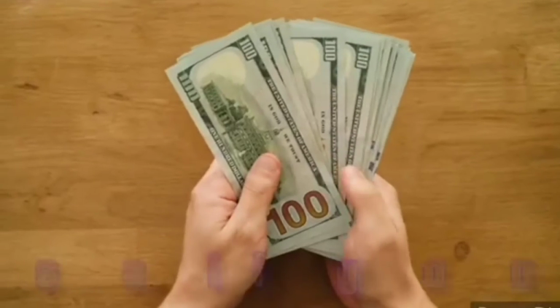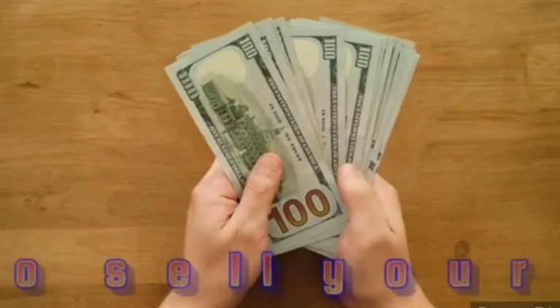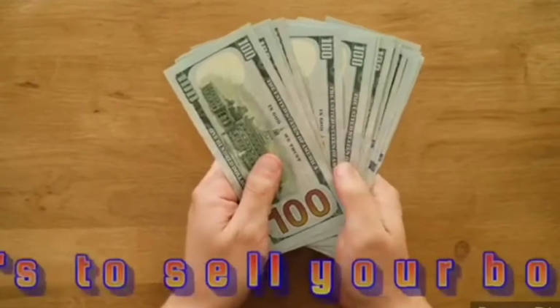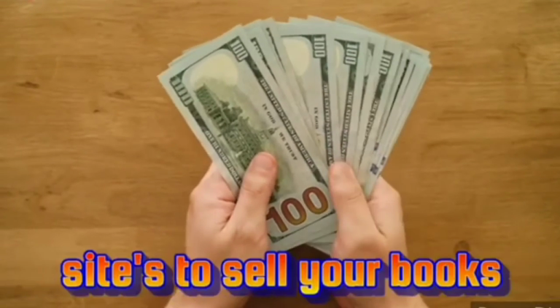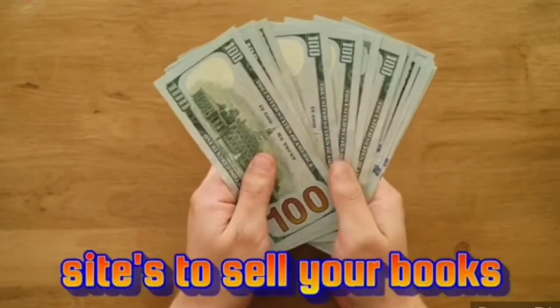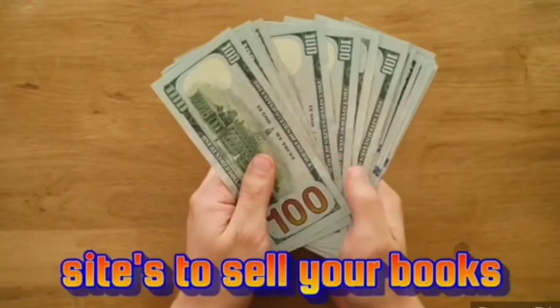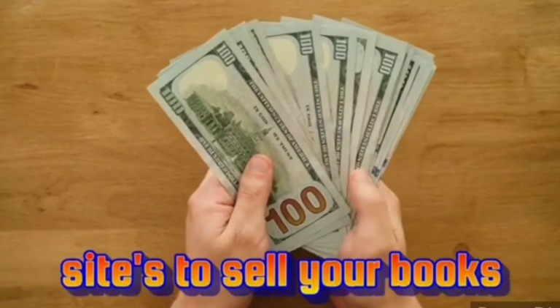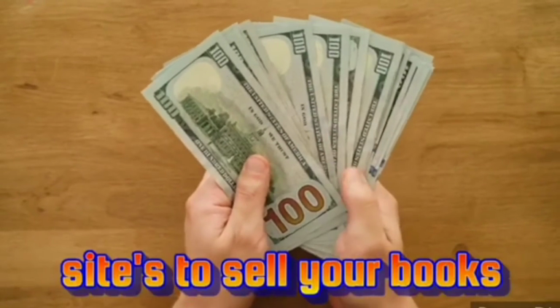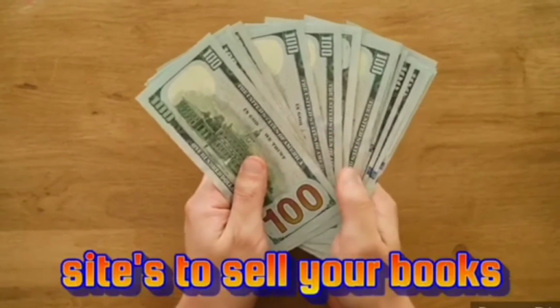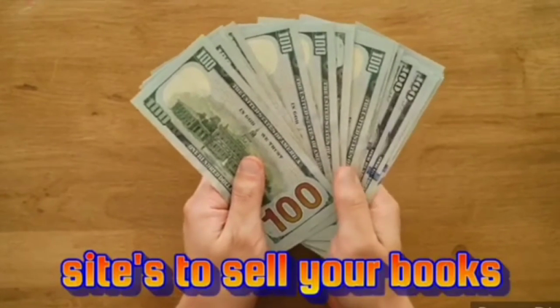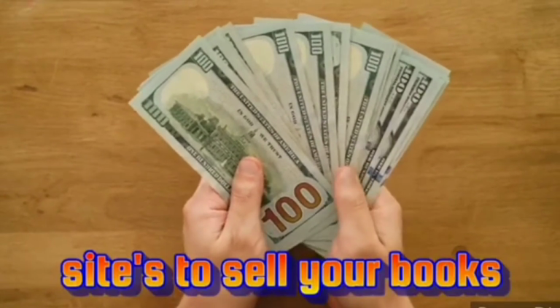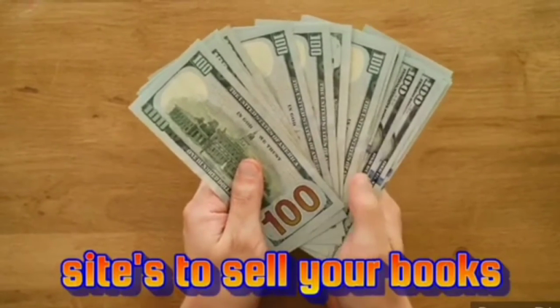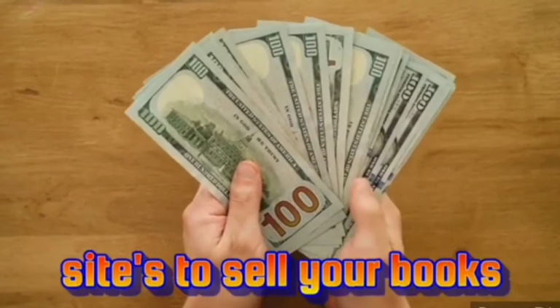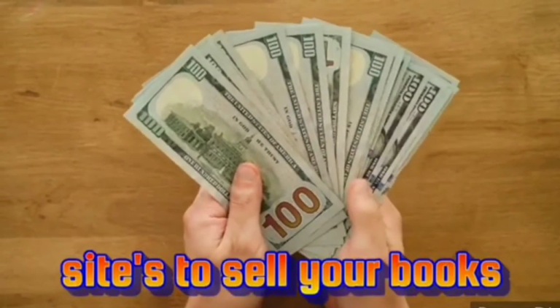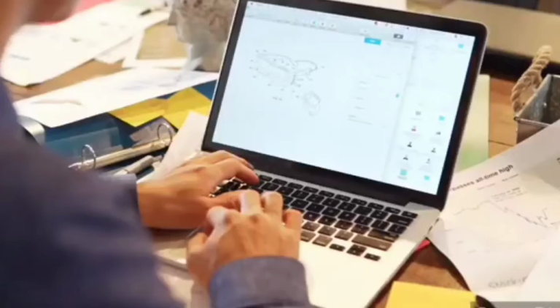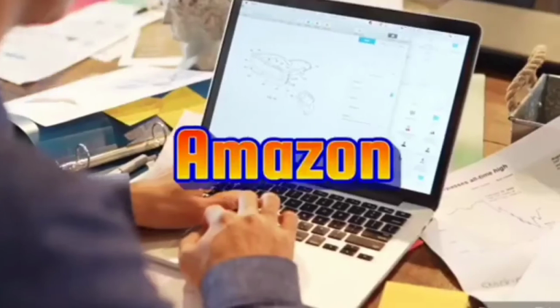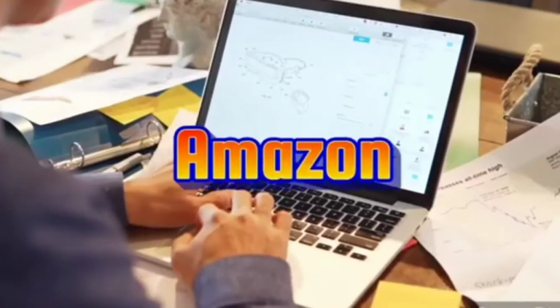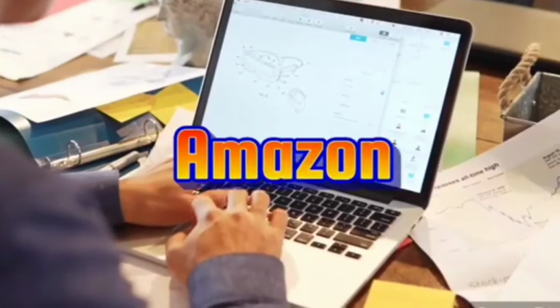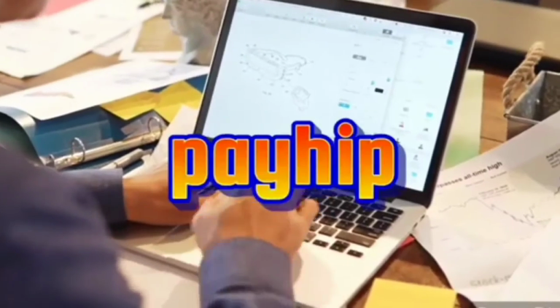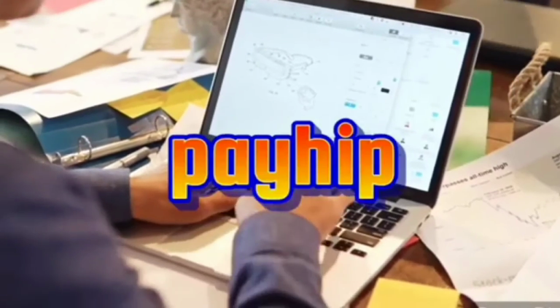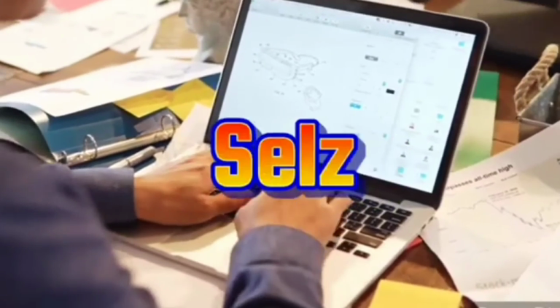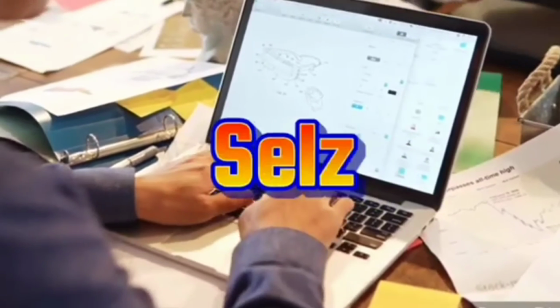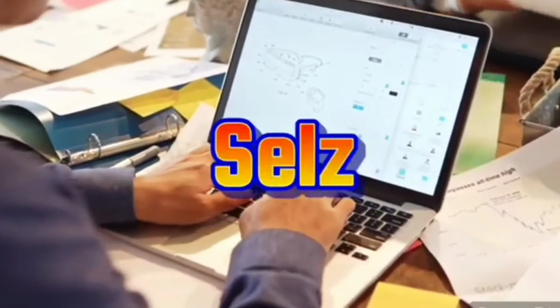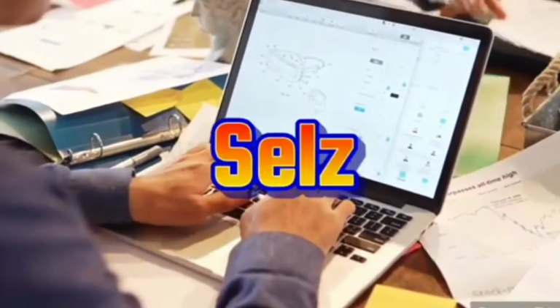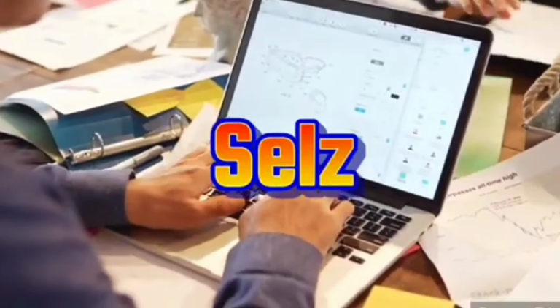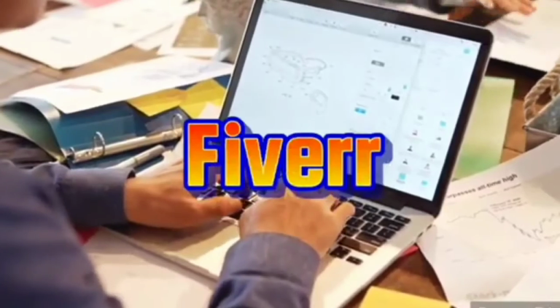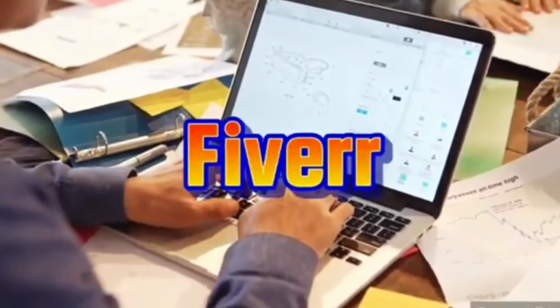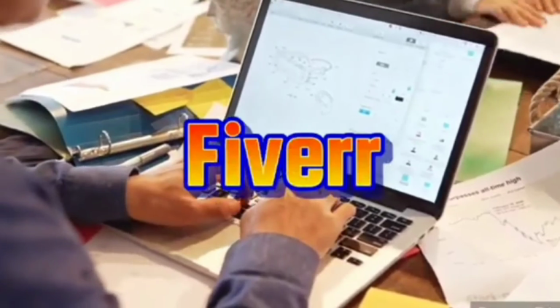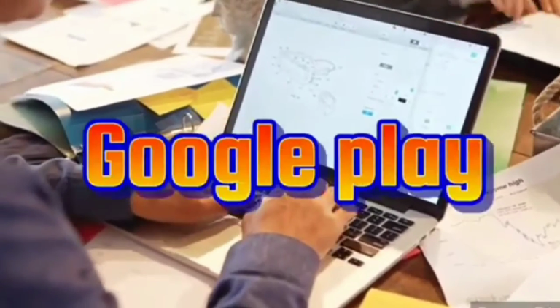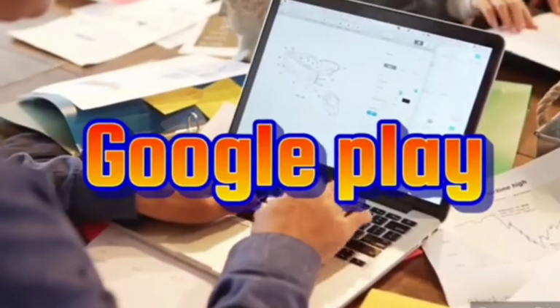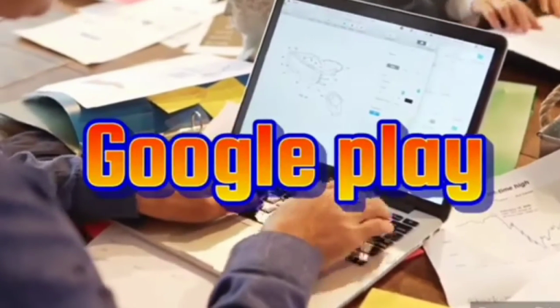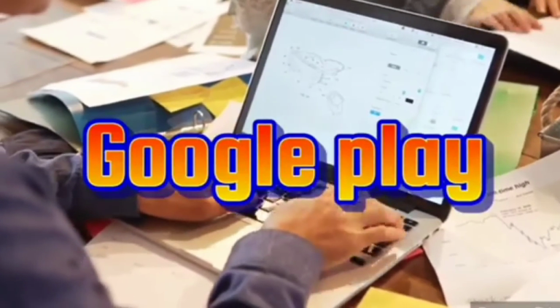Top 5 sites to sell your eBooks after writing: Amazon, Payhip, Sales, Fiverr, and Google Play.